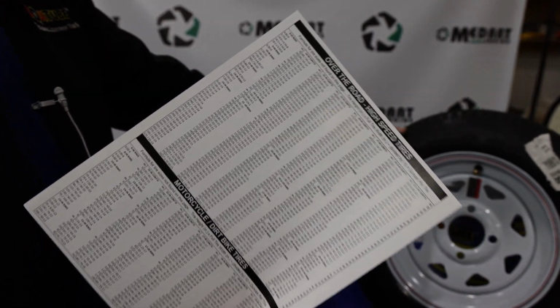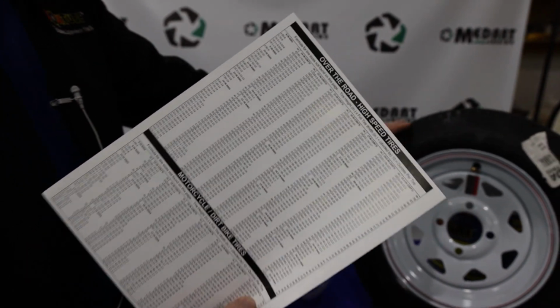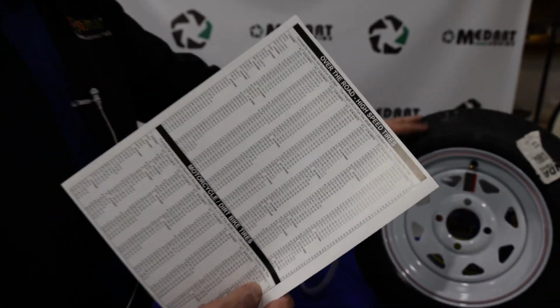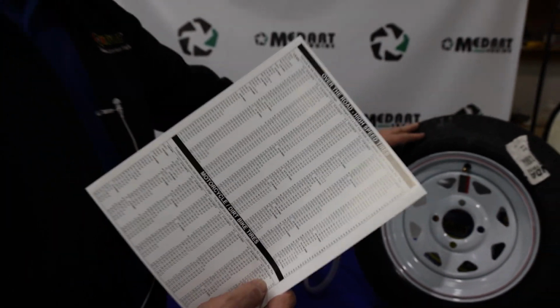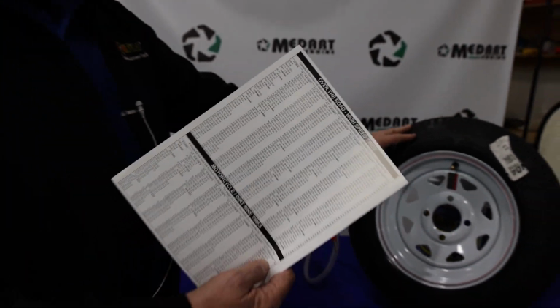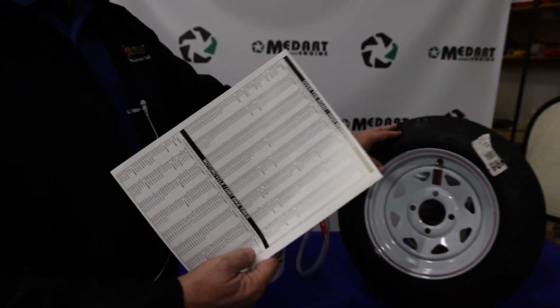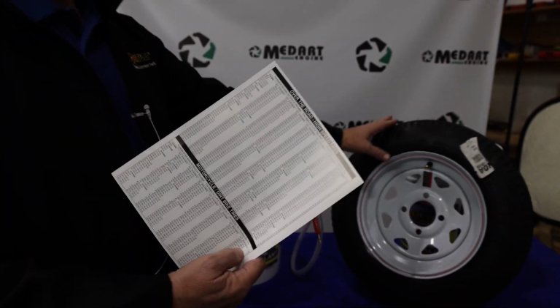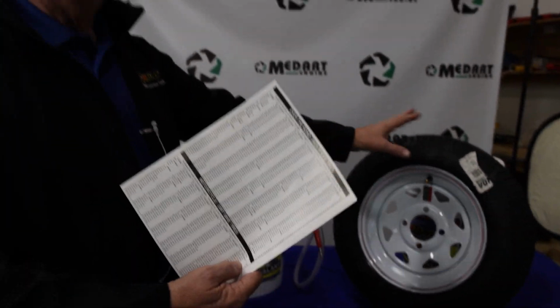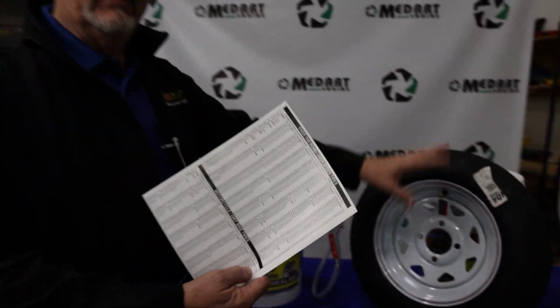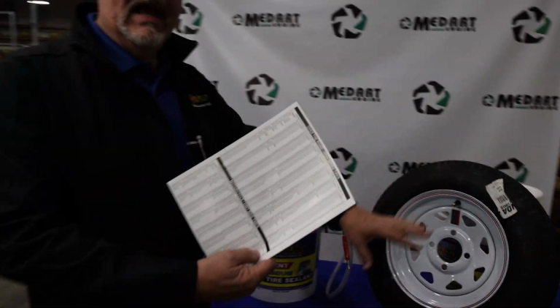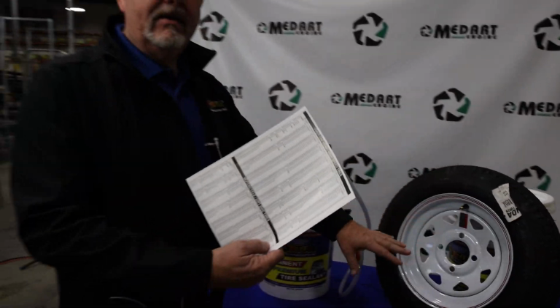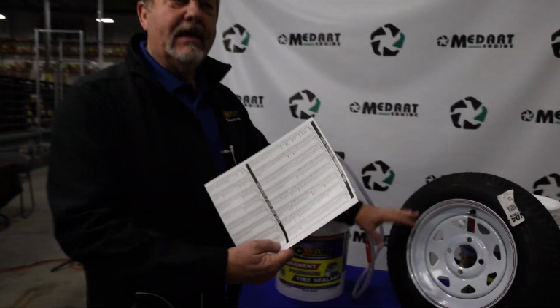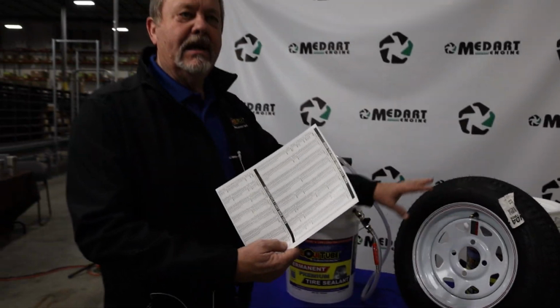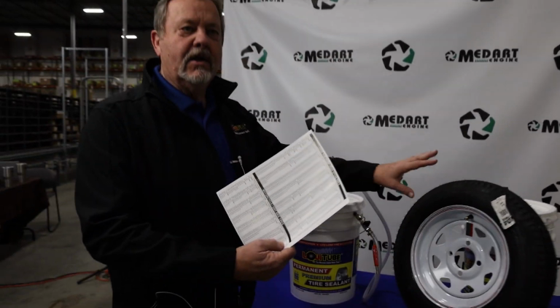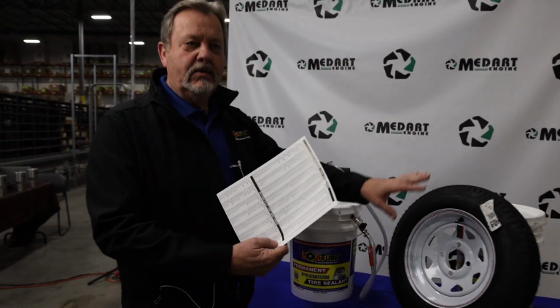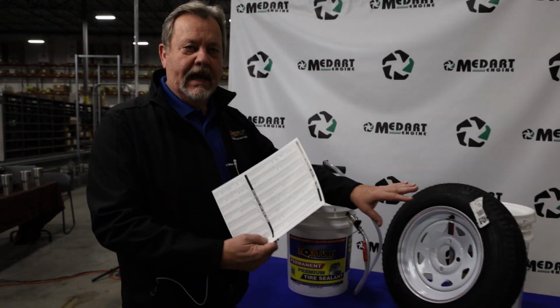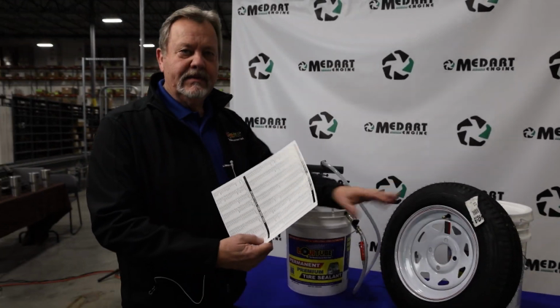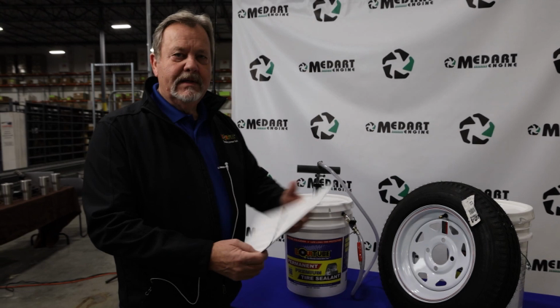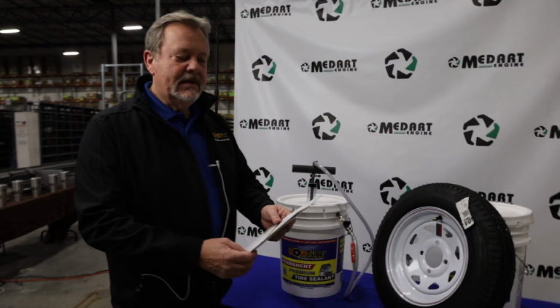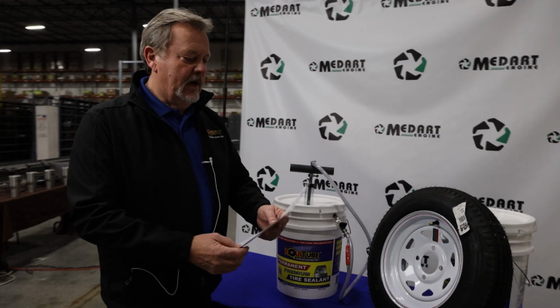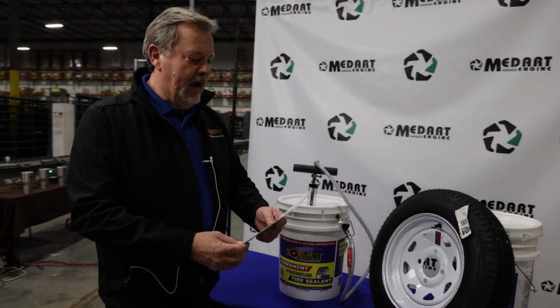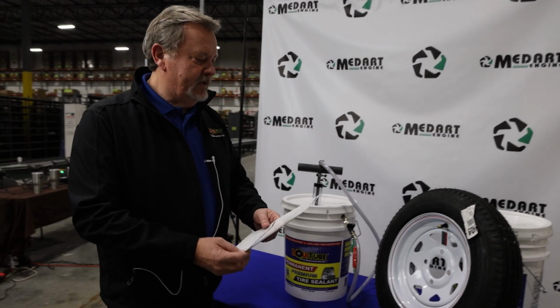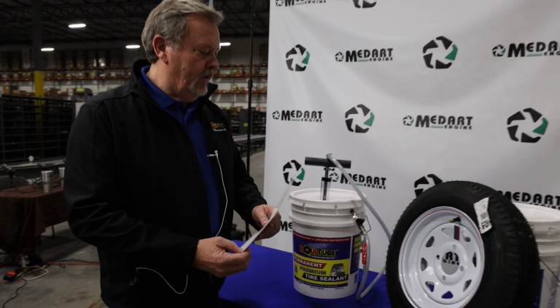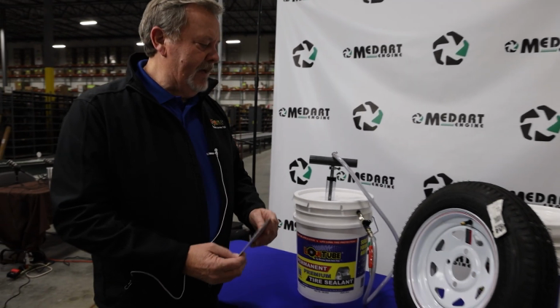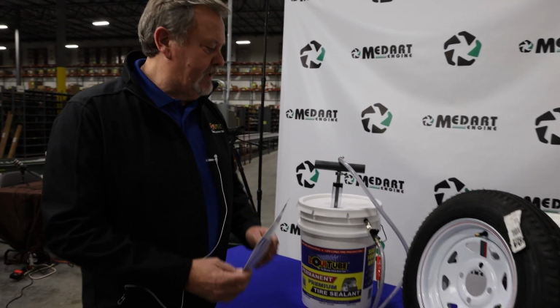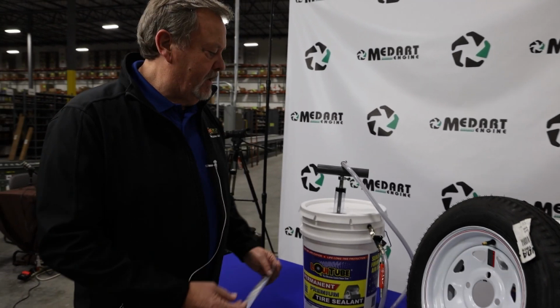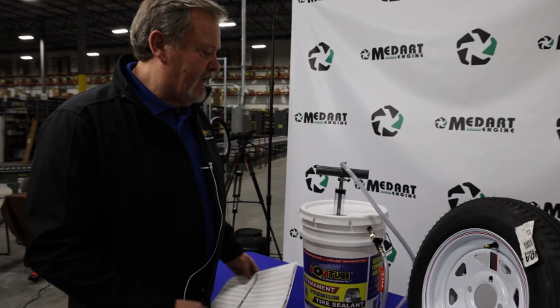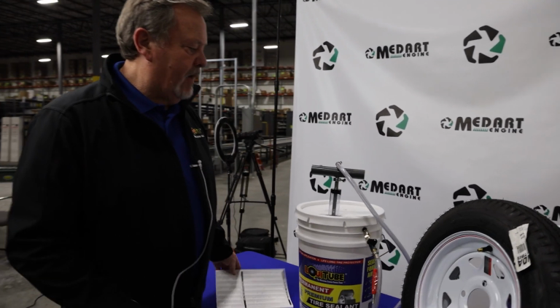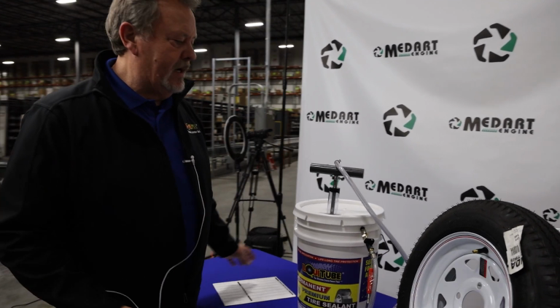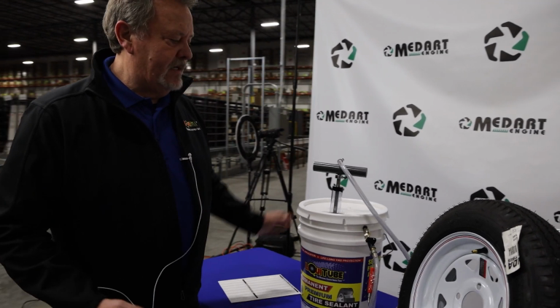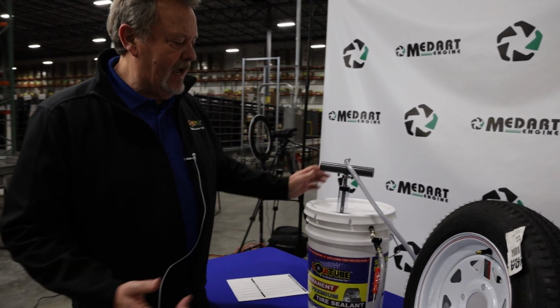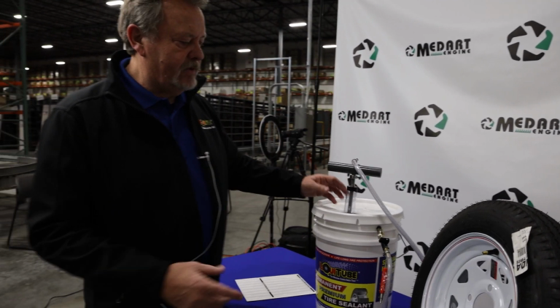Doesn't sound like a lot, but it'll thin out and coat the tire. That particular tire needs 10 ounces.